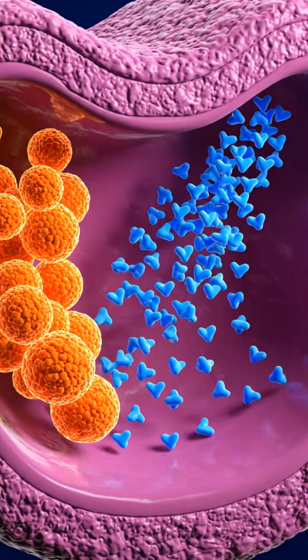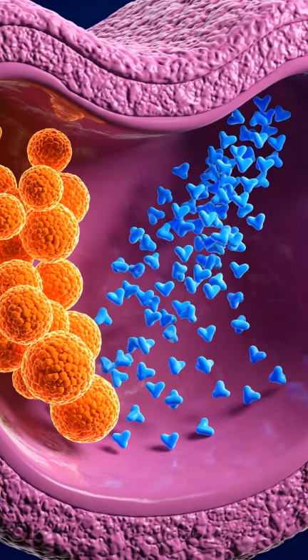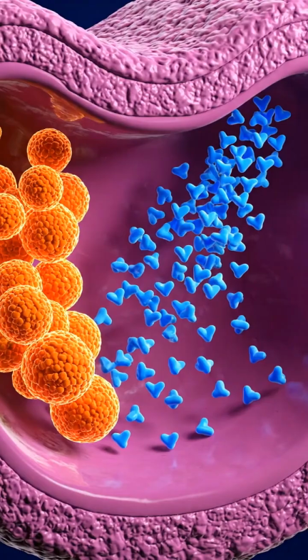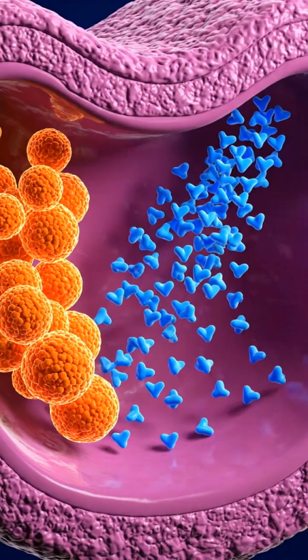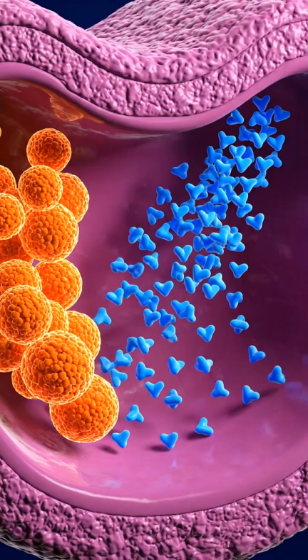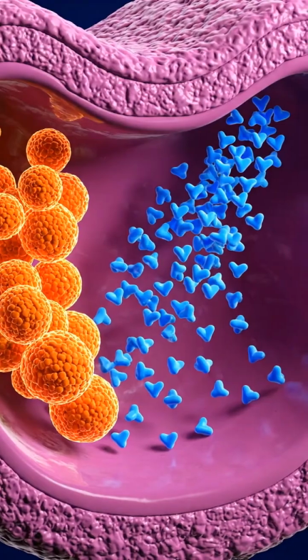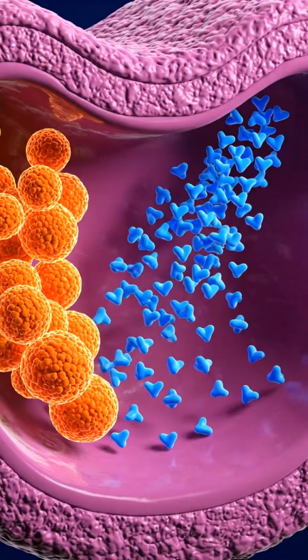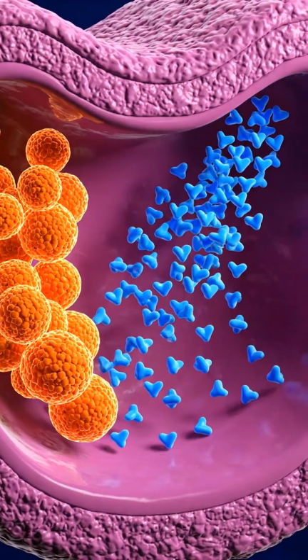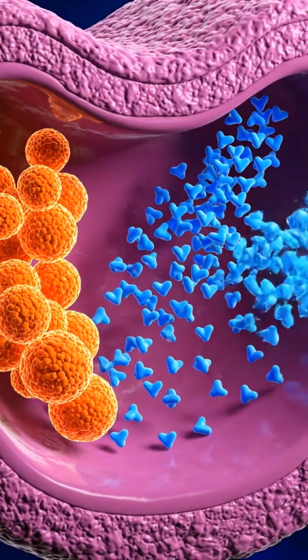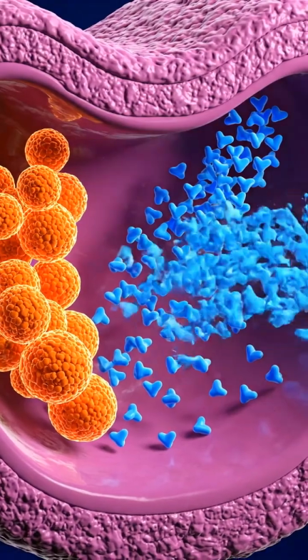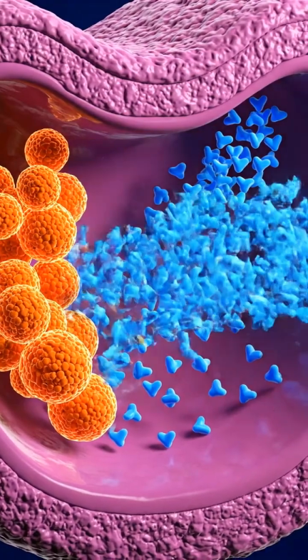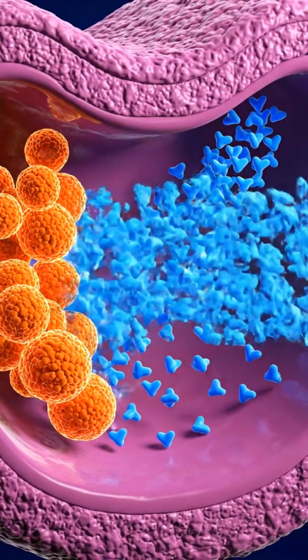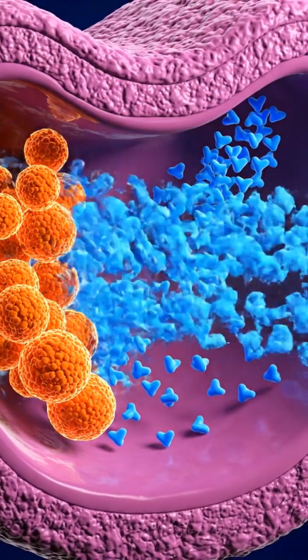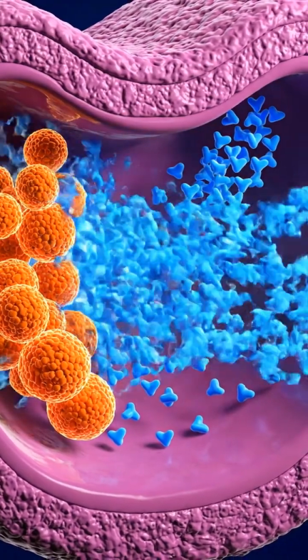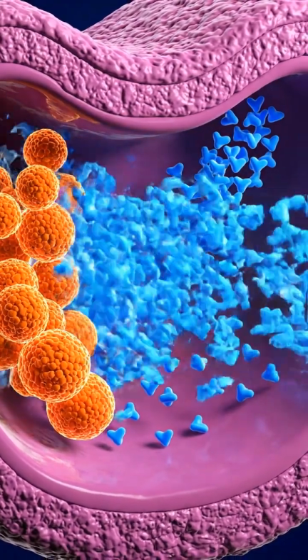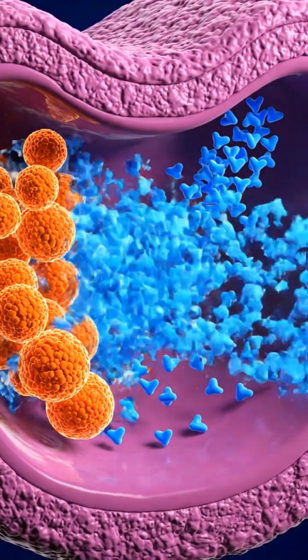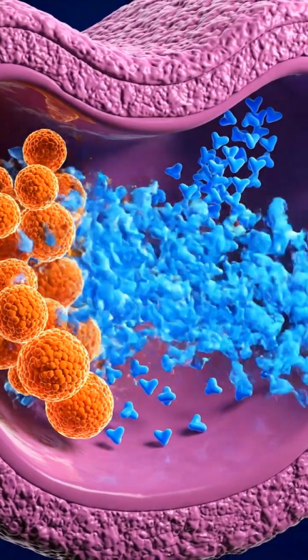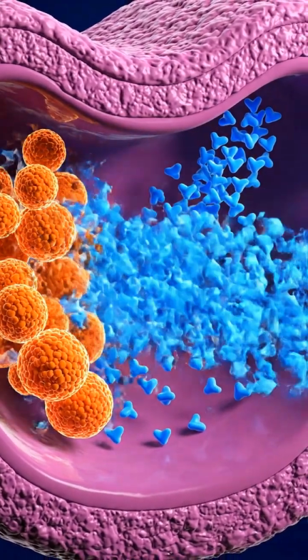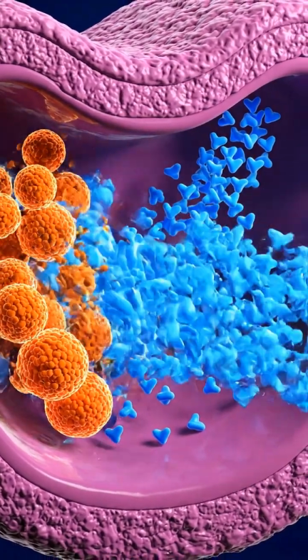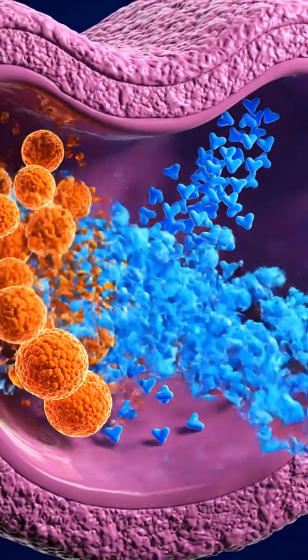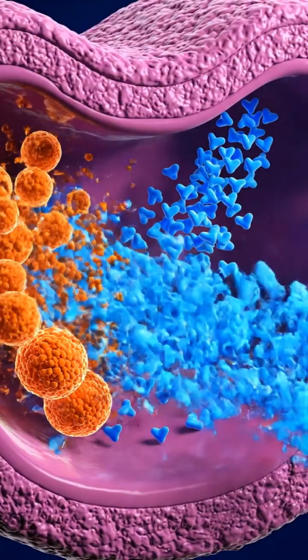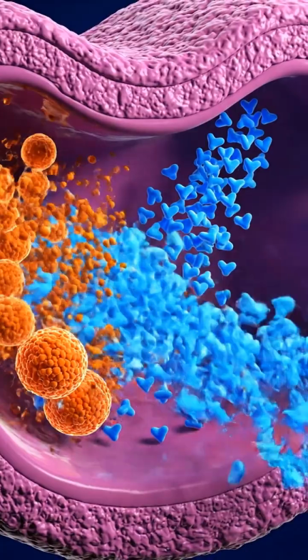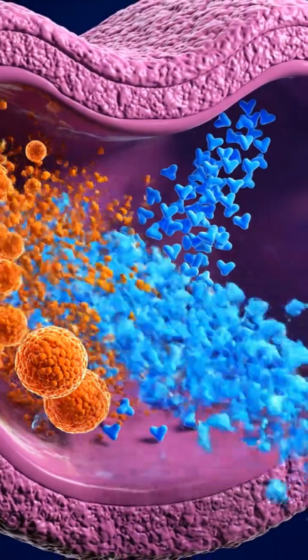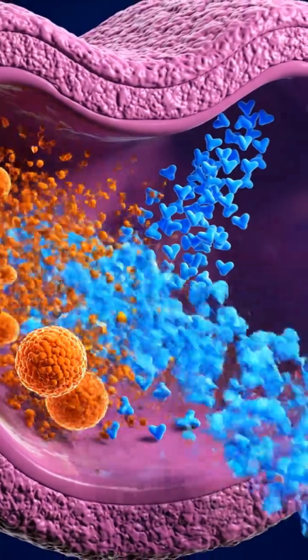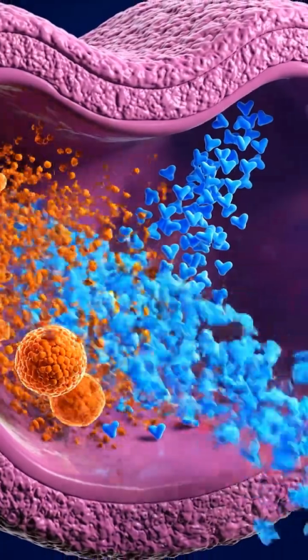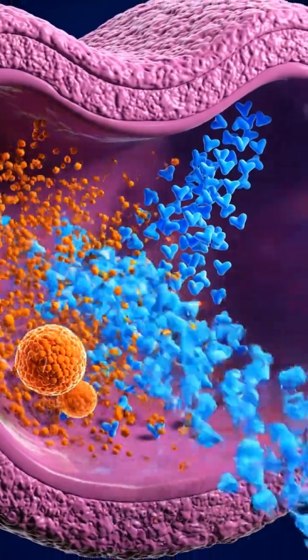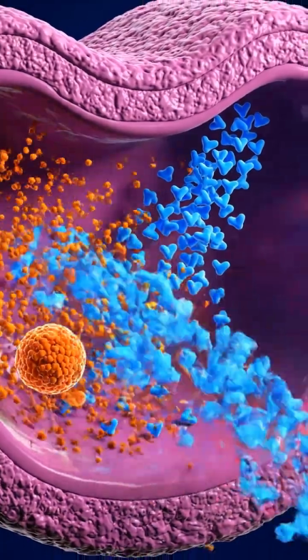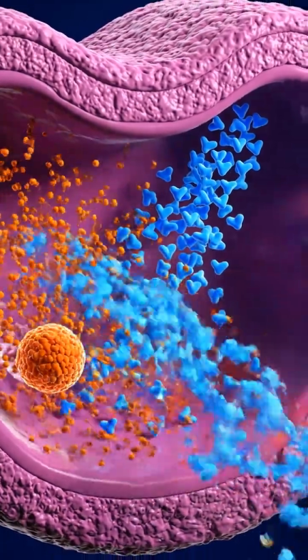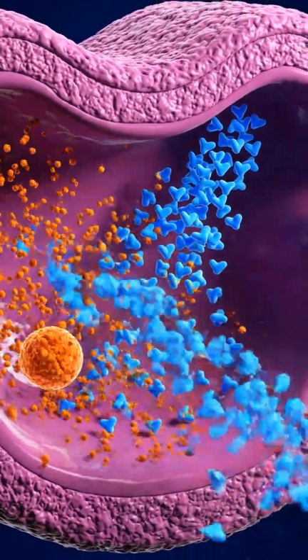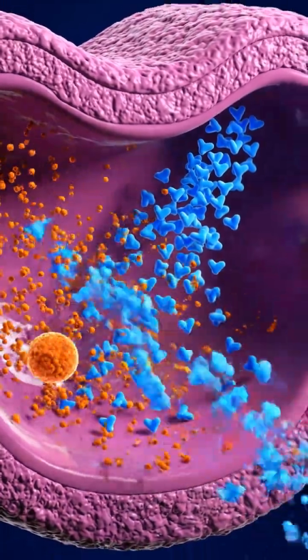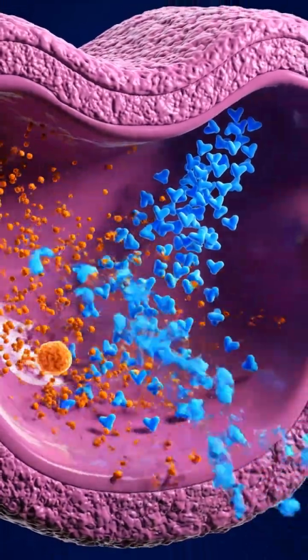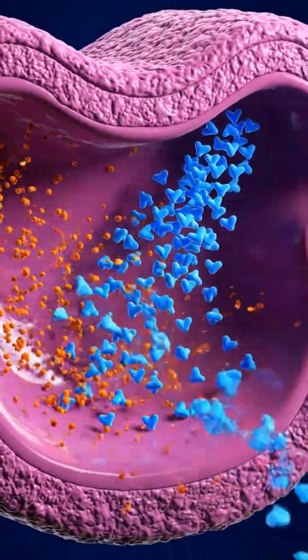A high concentration of particles on one side of a semi-permeable membrane — the gut wall — causes a flood of water molecules to rush across it.